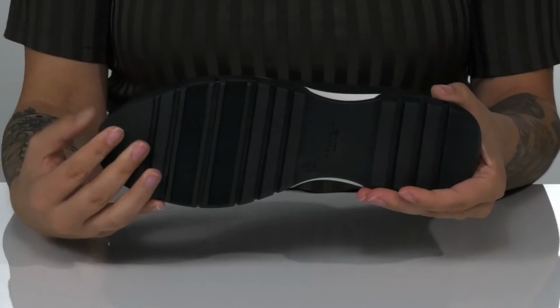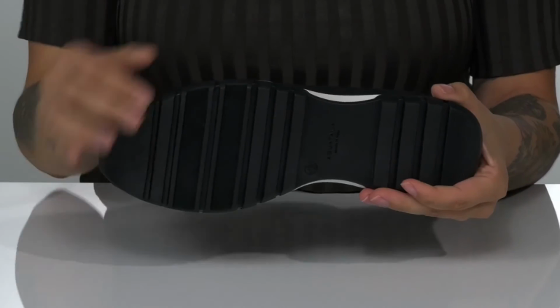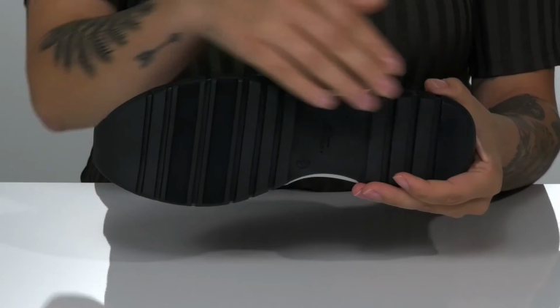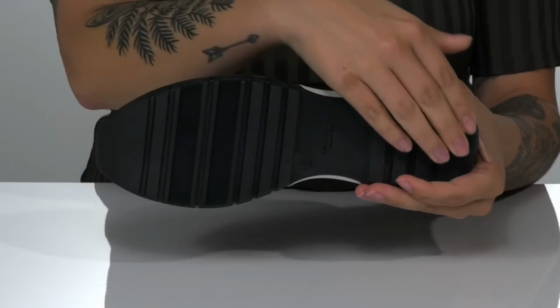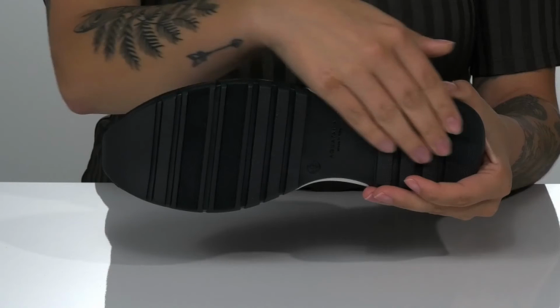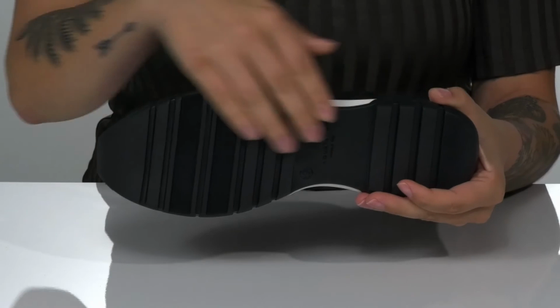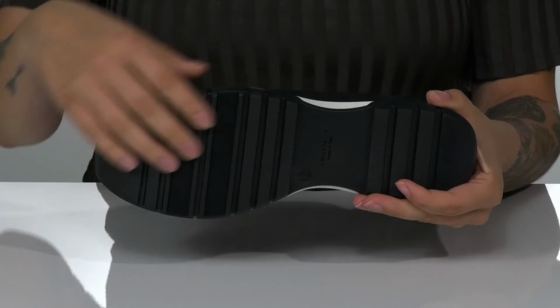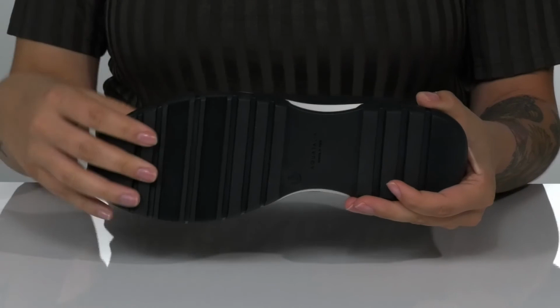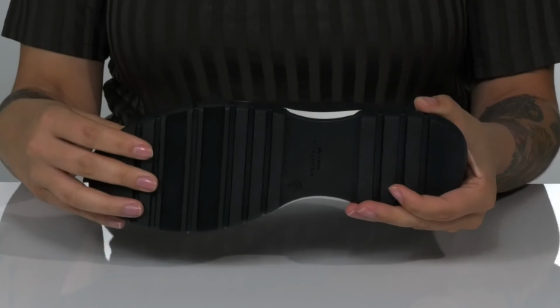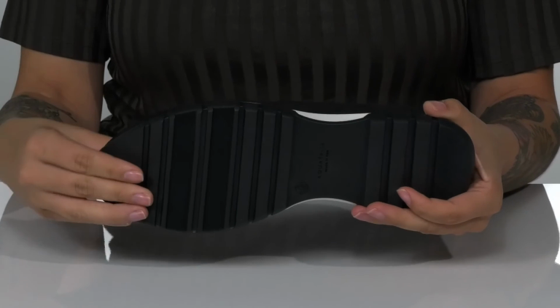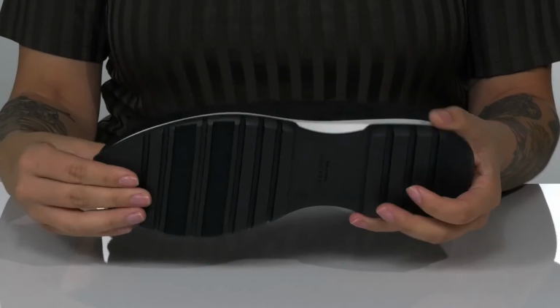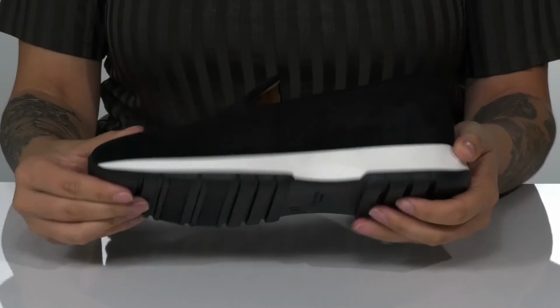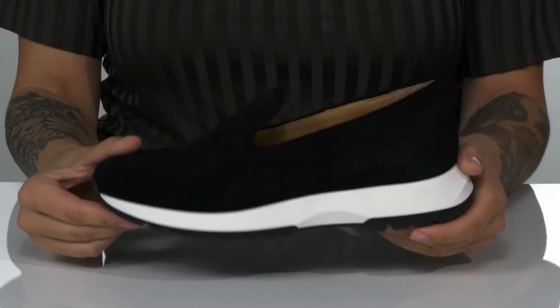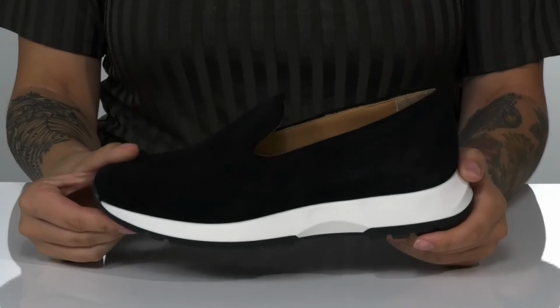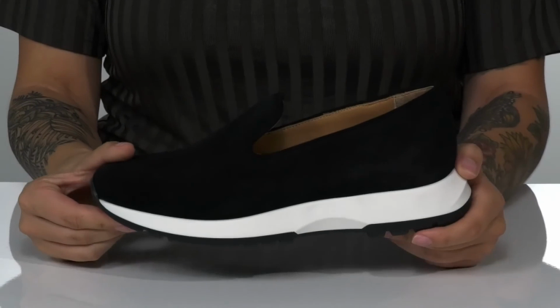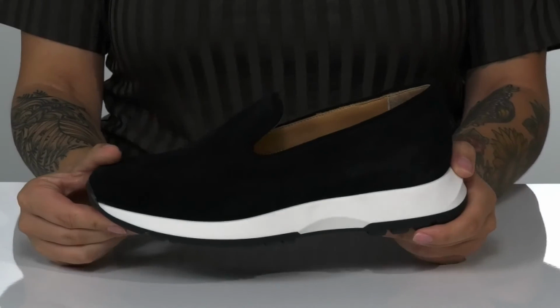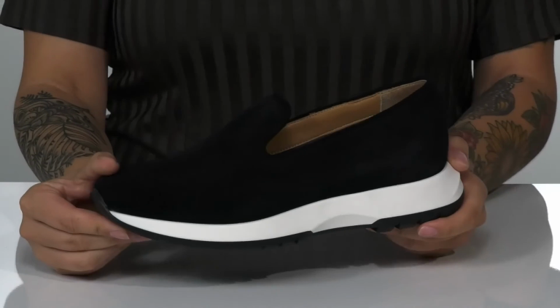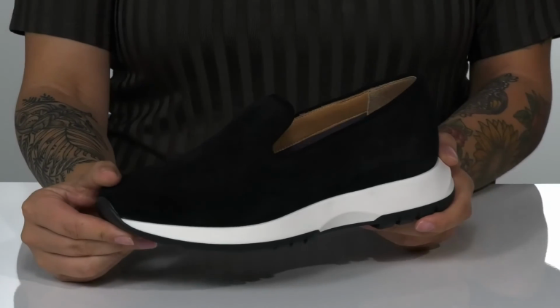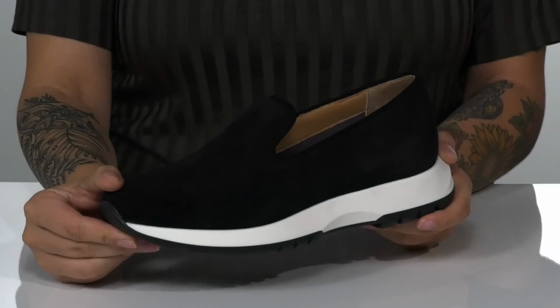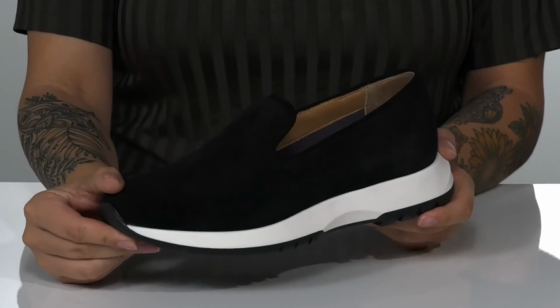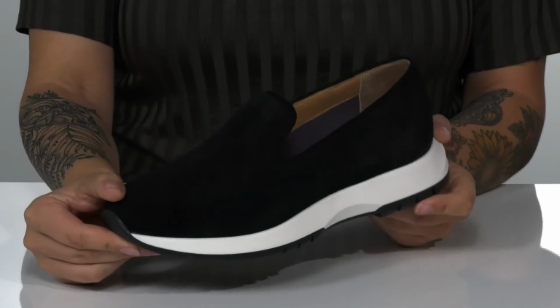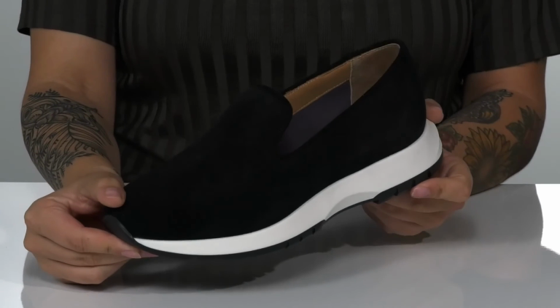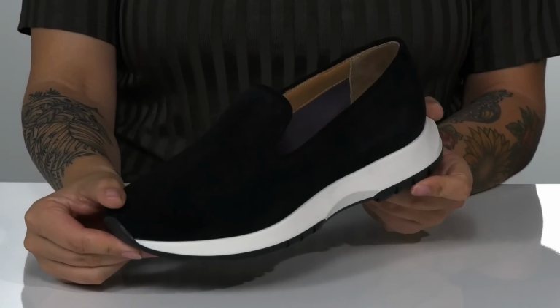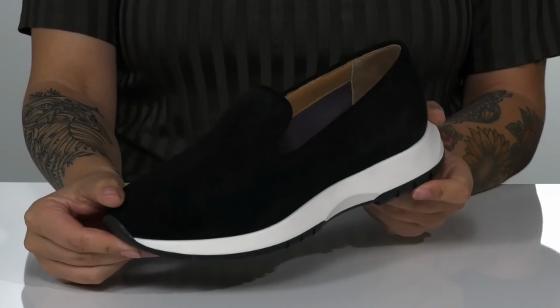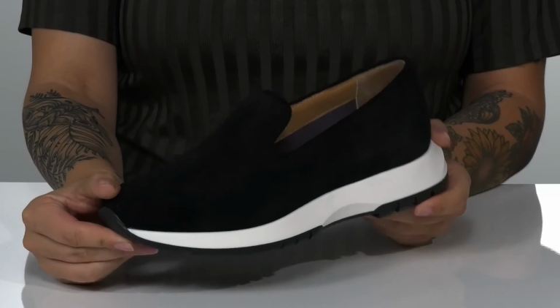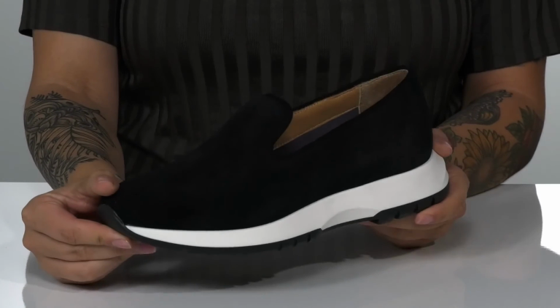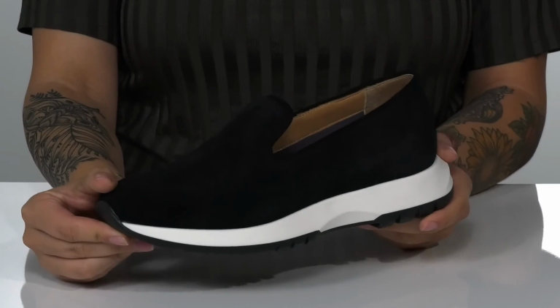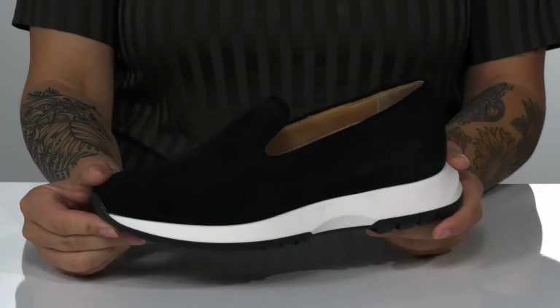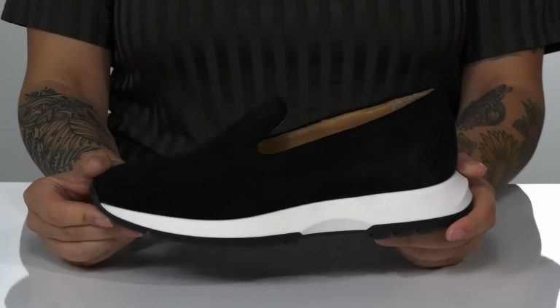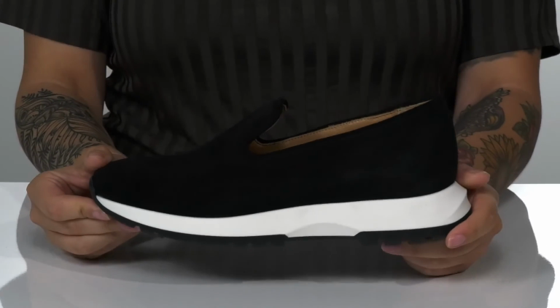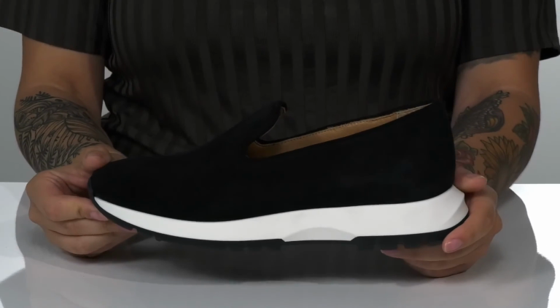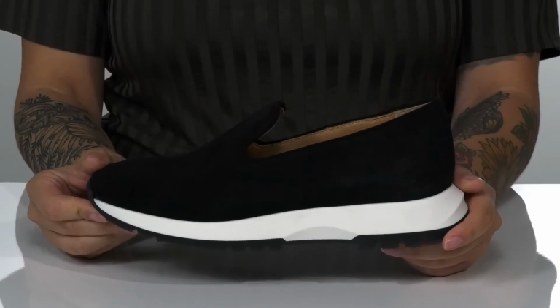Underneath there is a textured synthetic outsole for traction, and I think these would look so great paired with some skinny jeans.